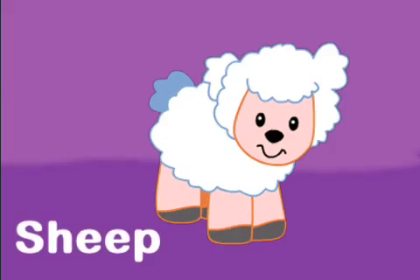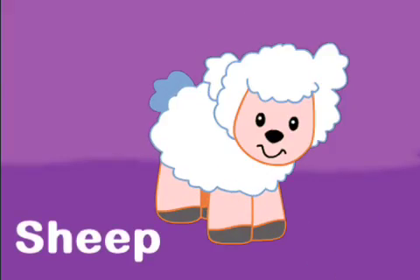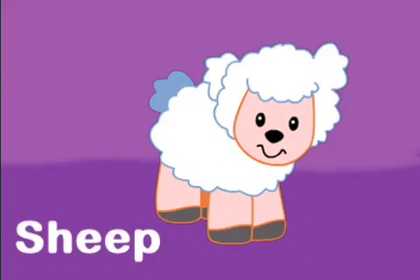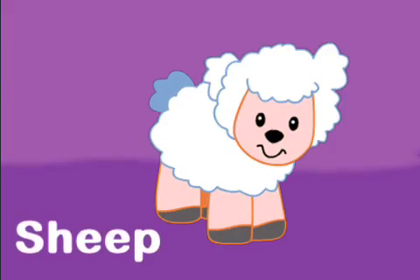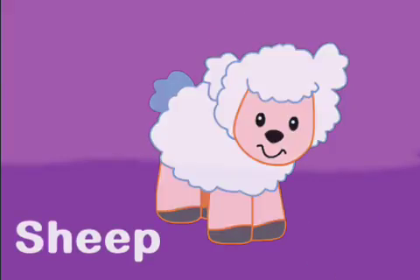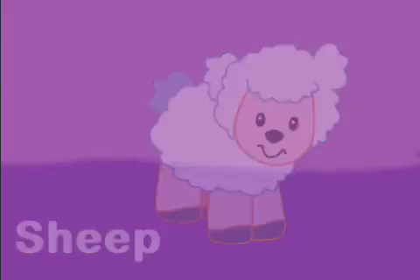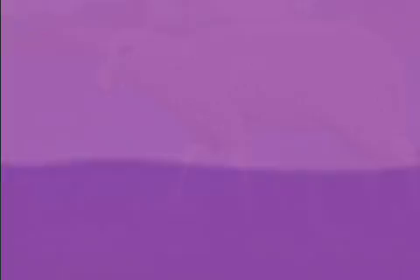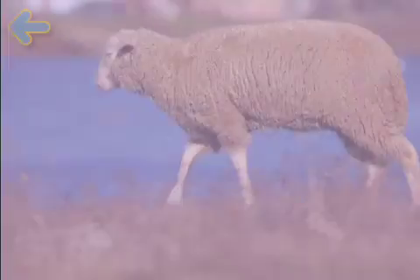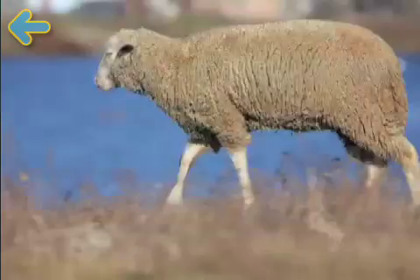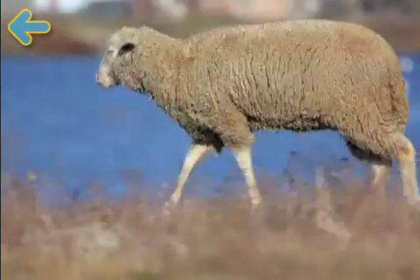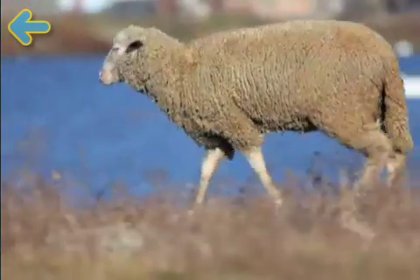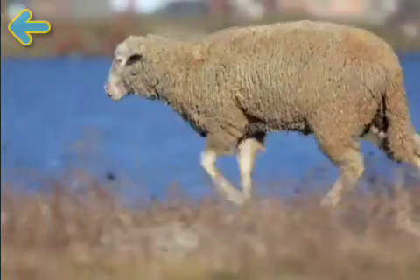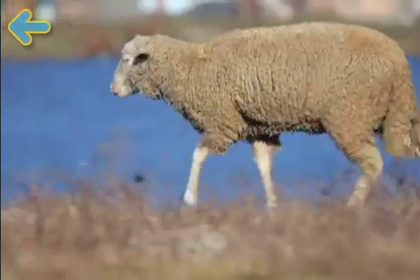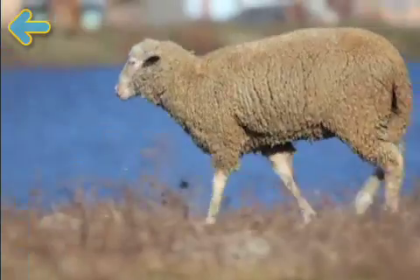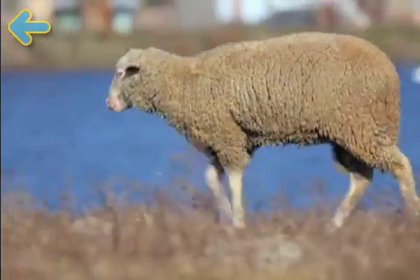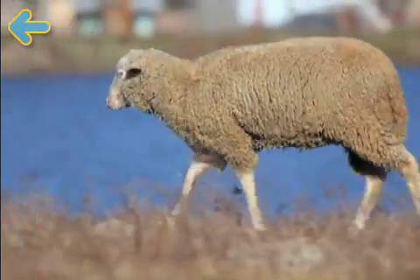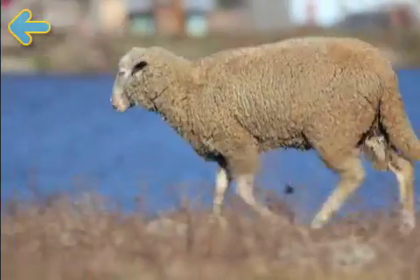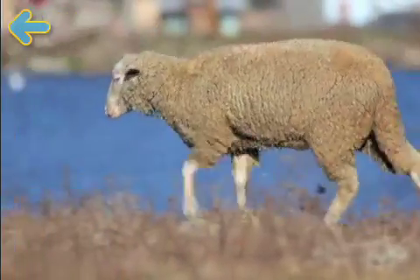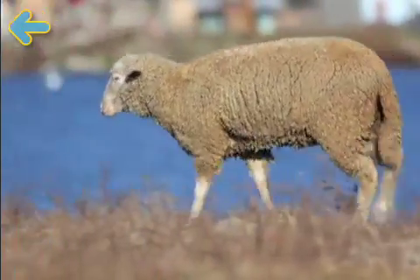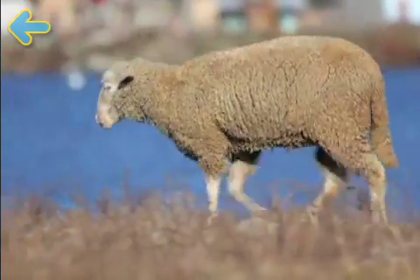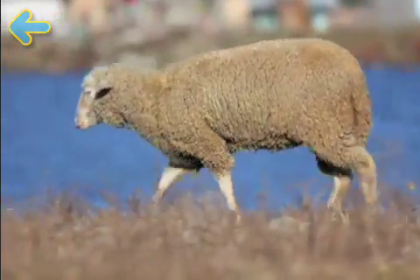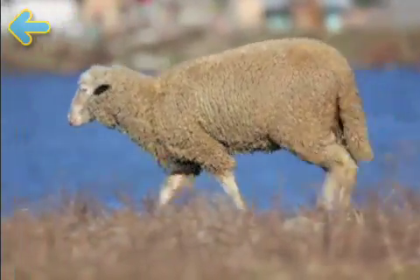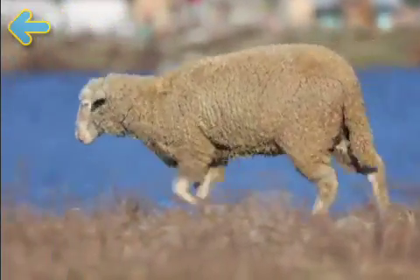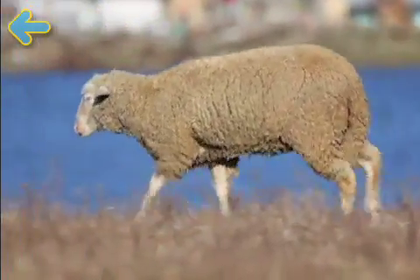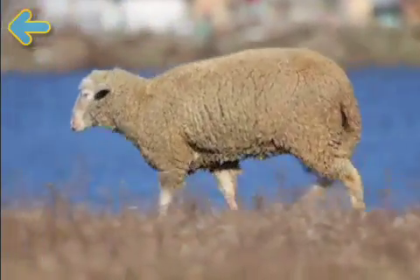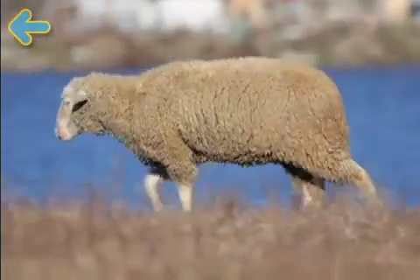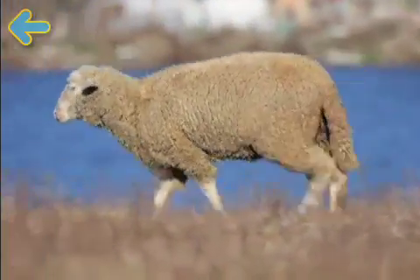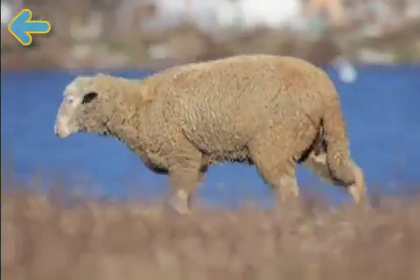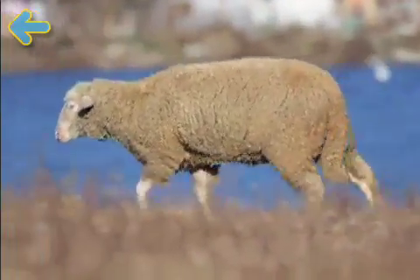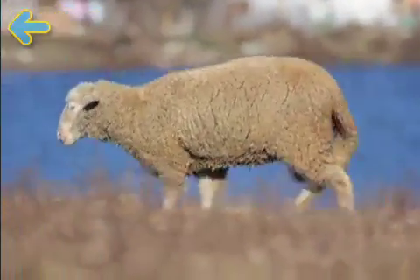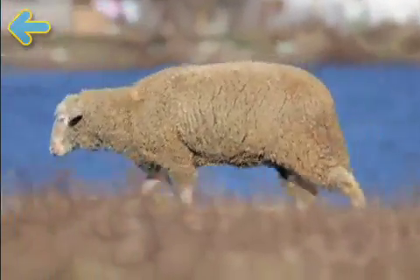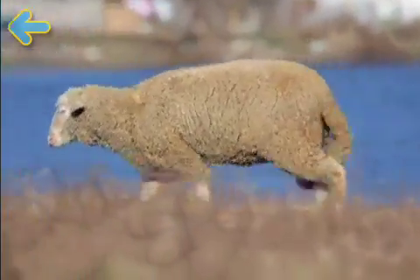Sheep! Sheep have woolly coats. We use their wool to make clothes.